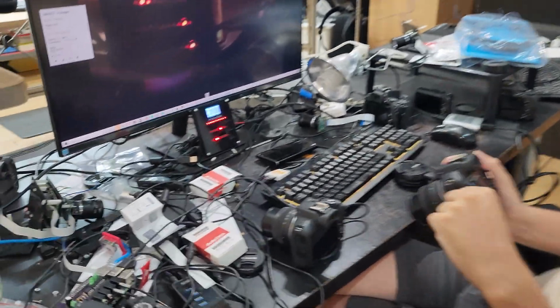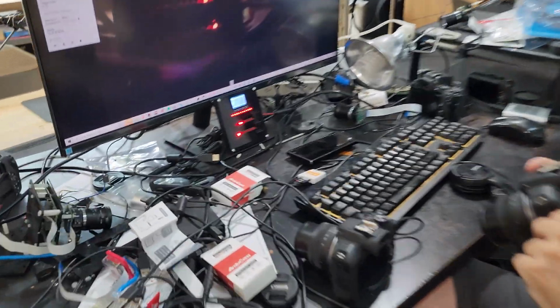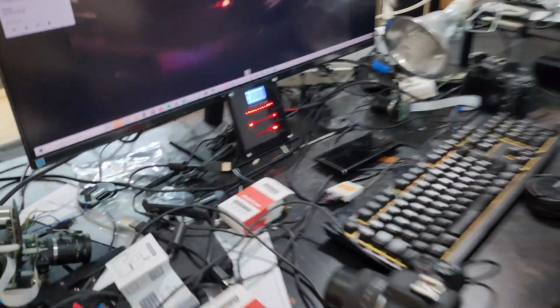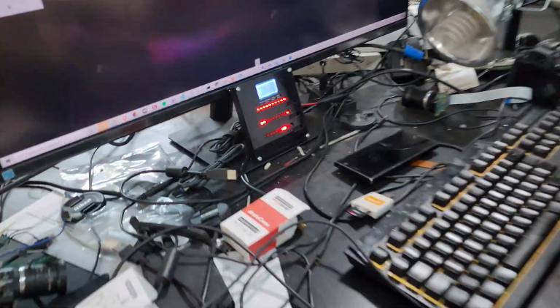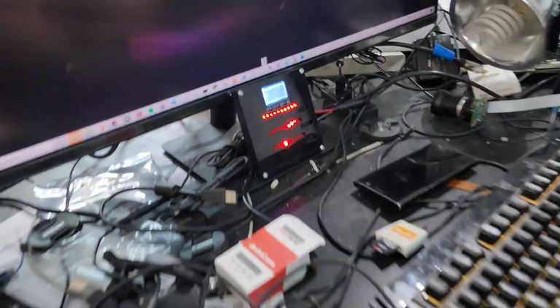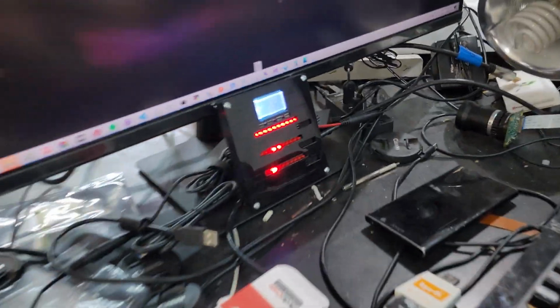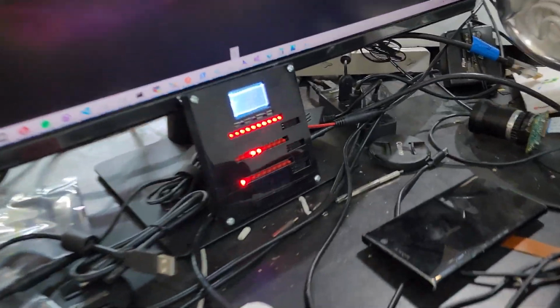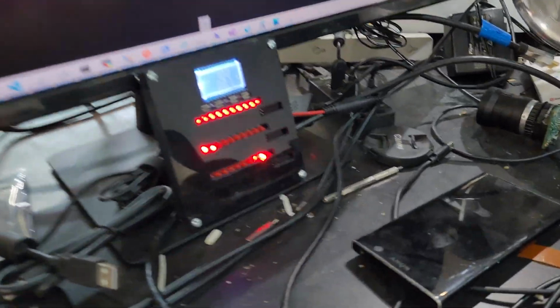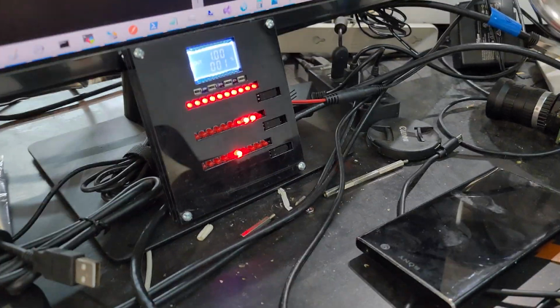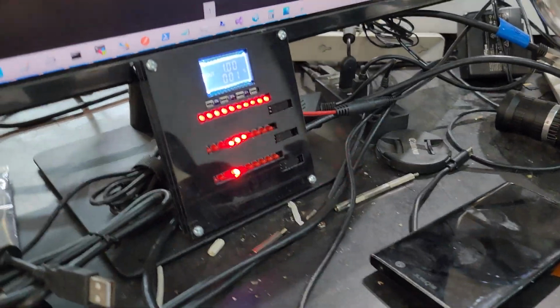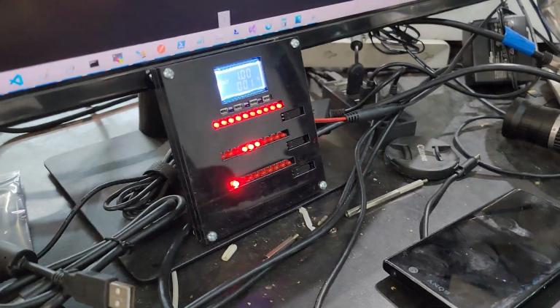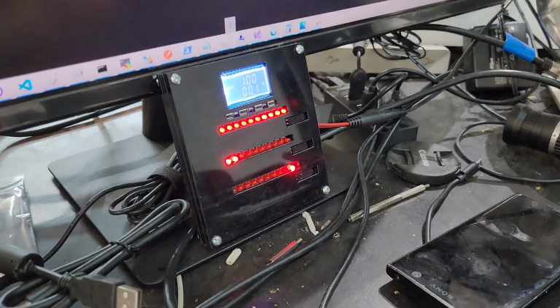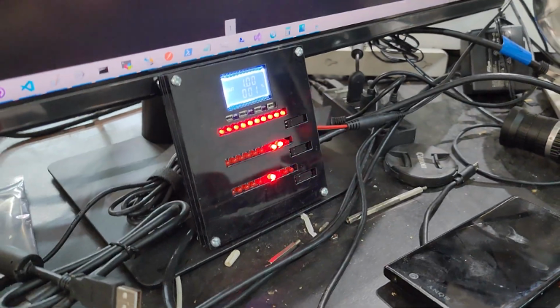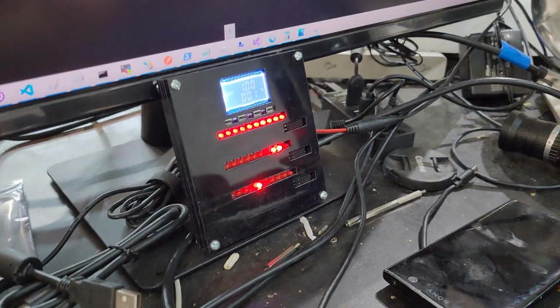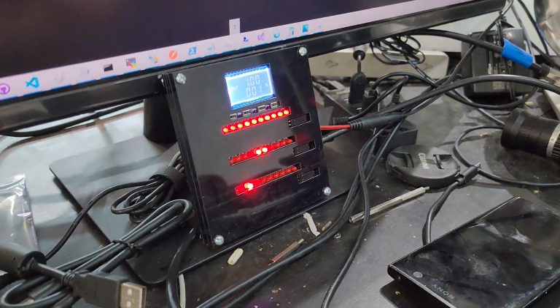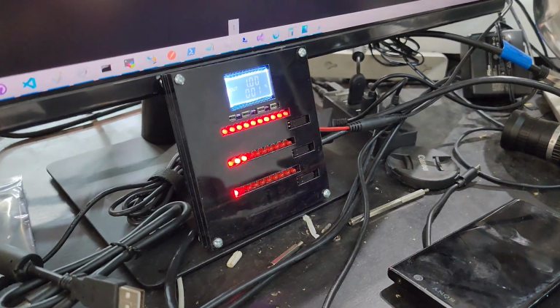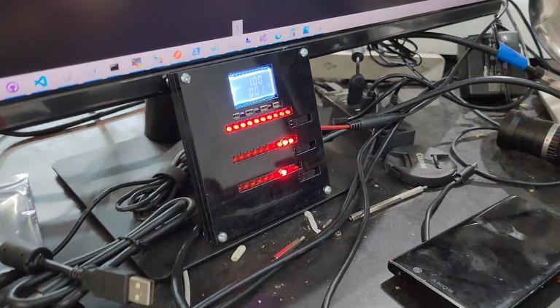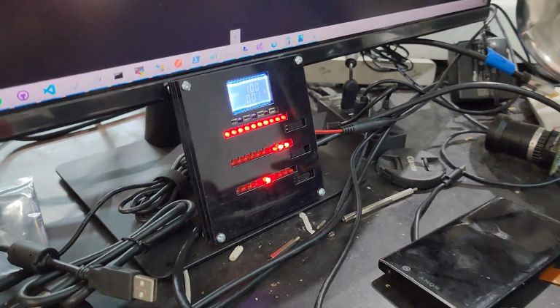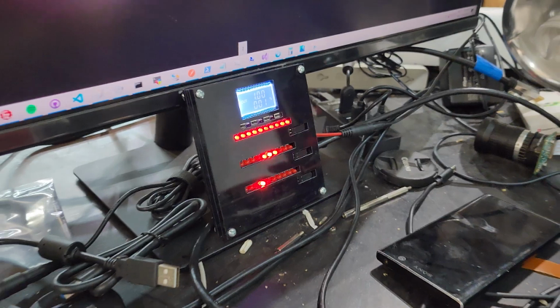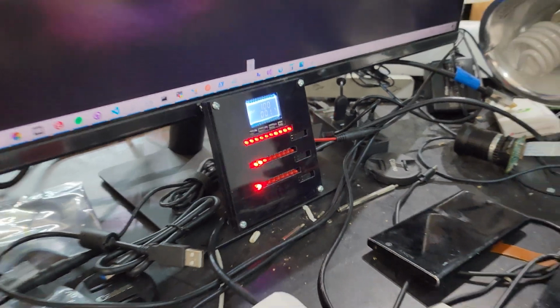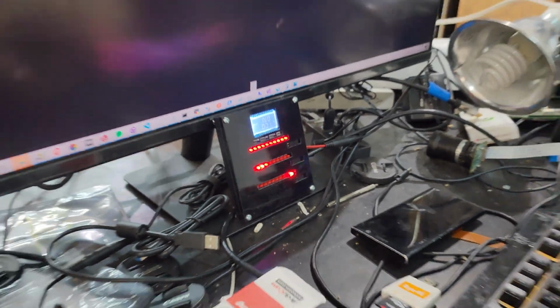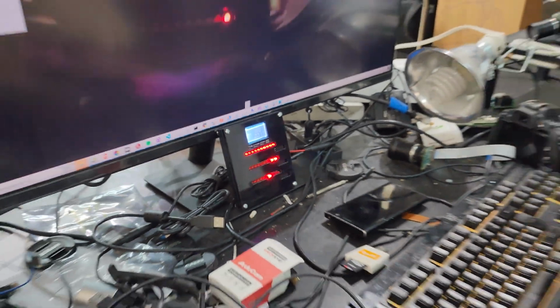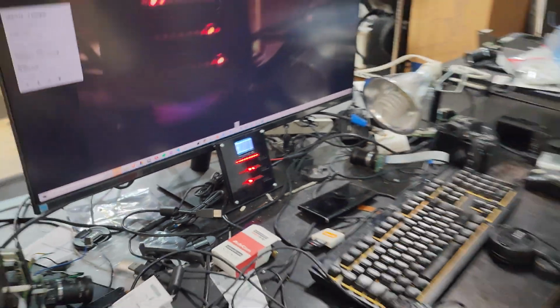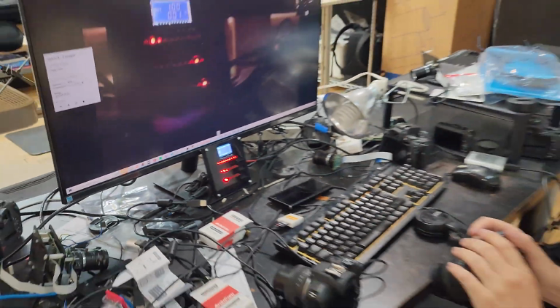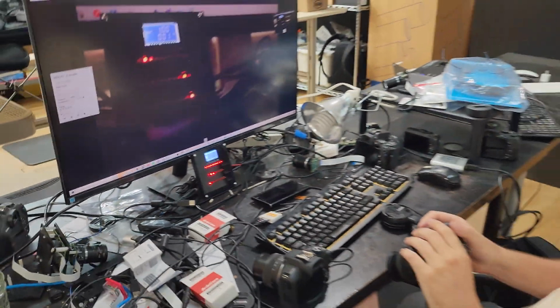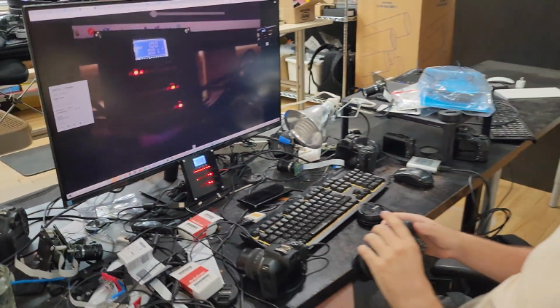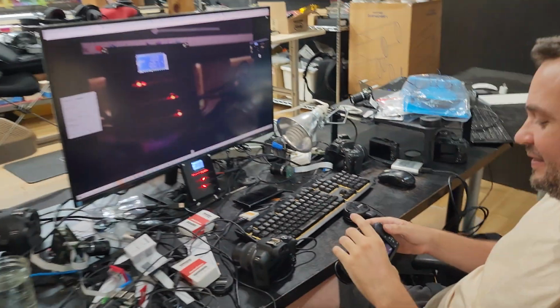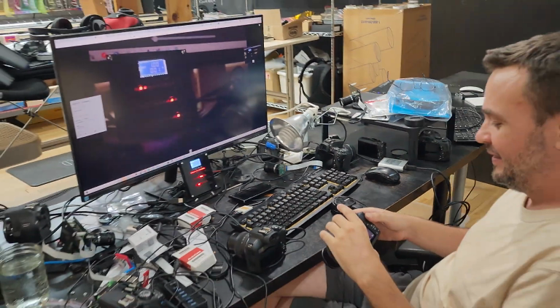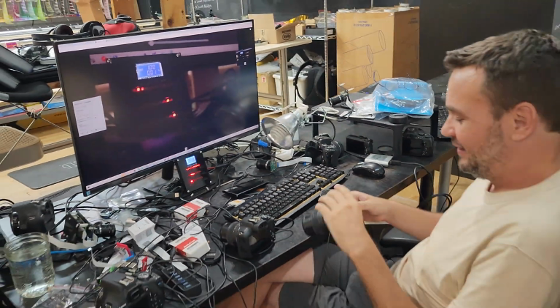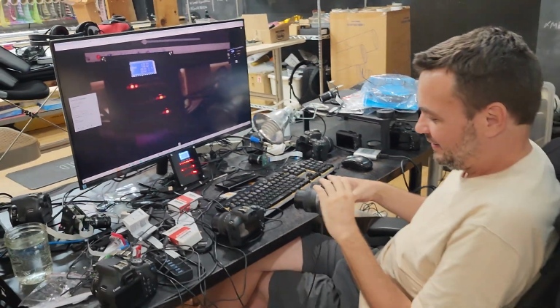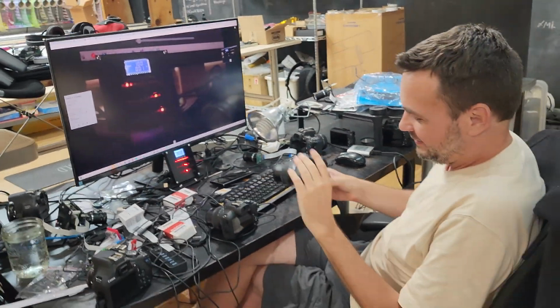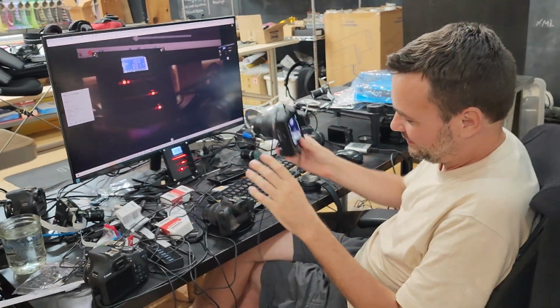That's the chronometer — the timer — and that's how you measure the precision of these cameras.